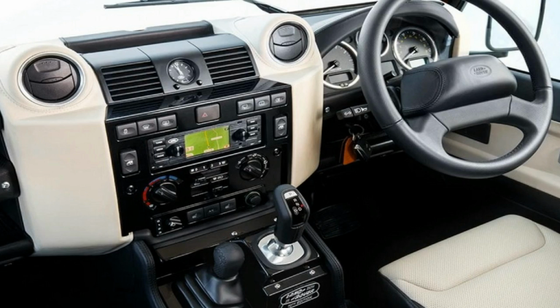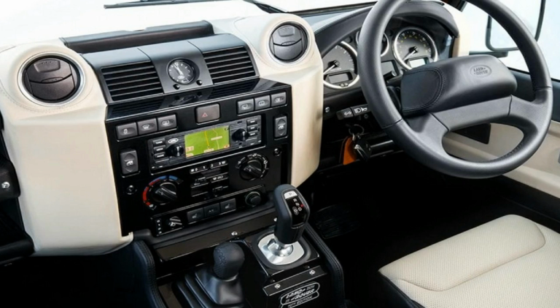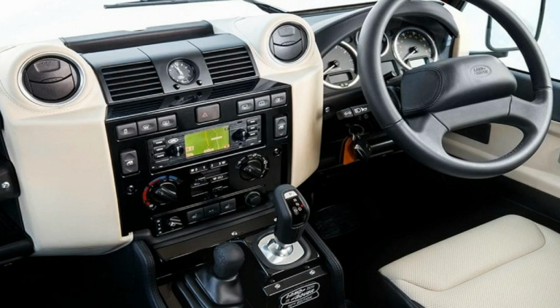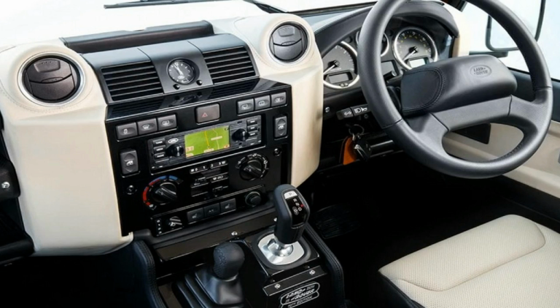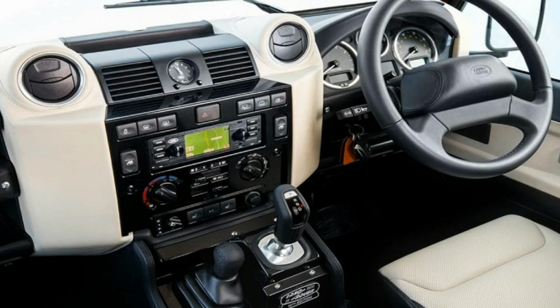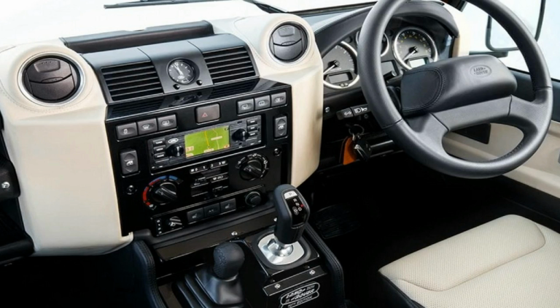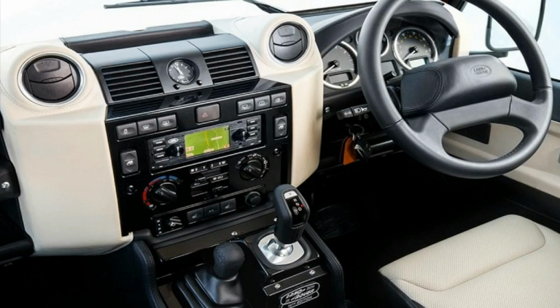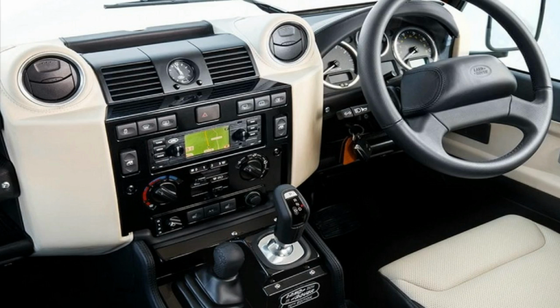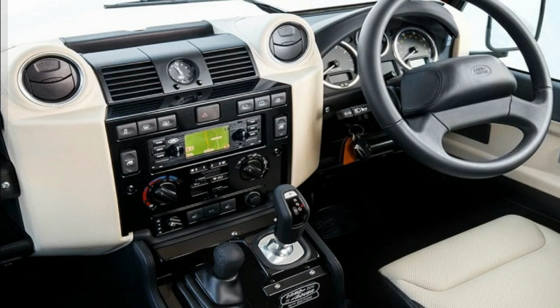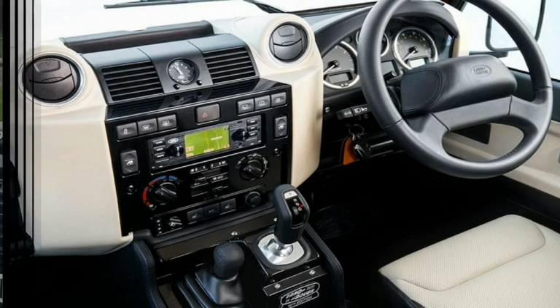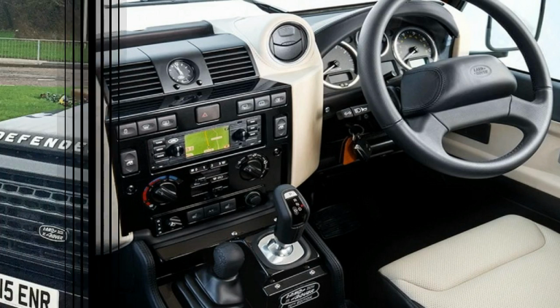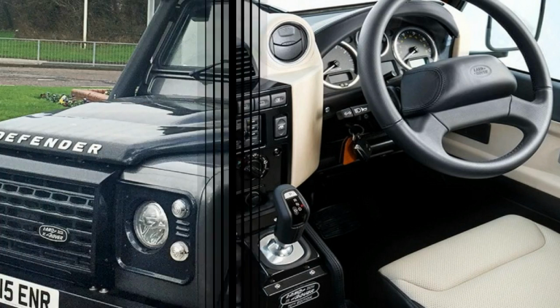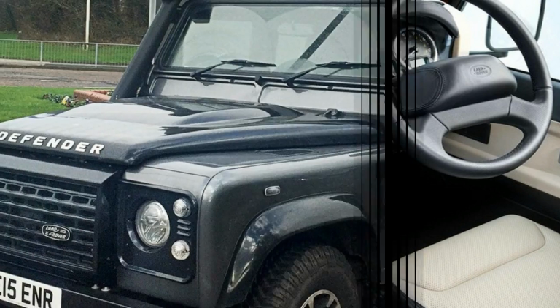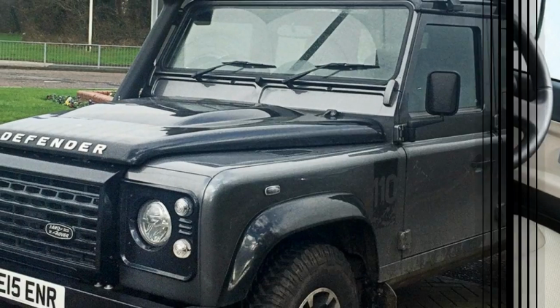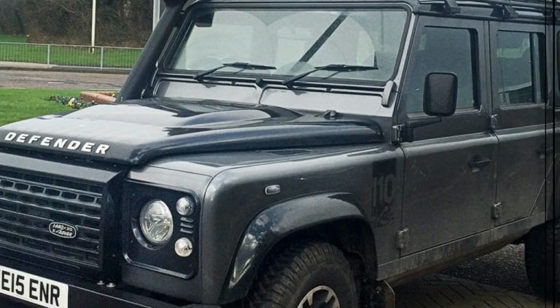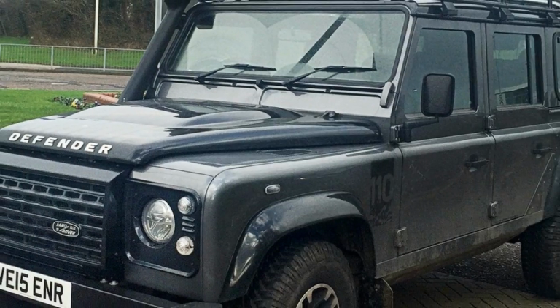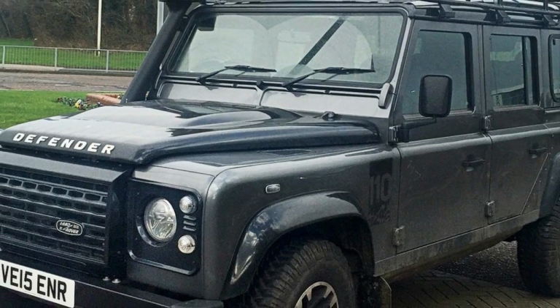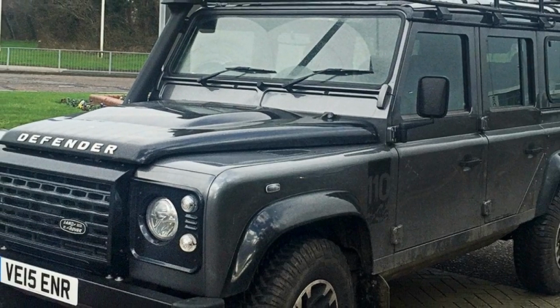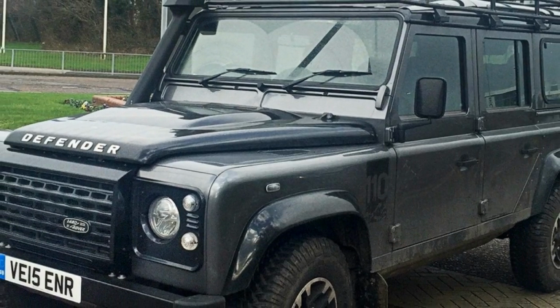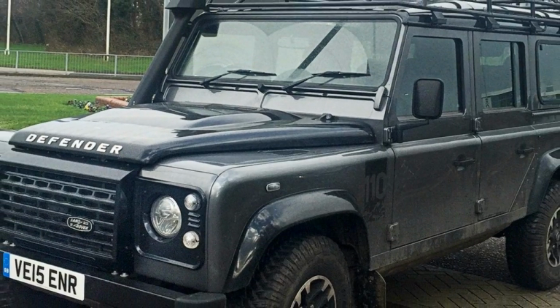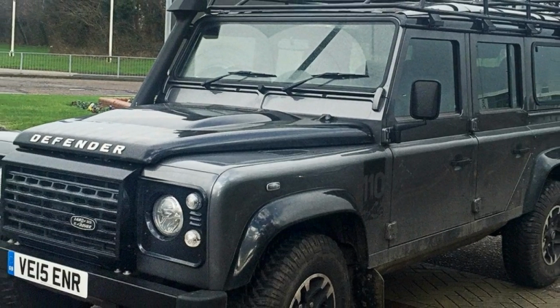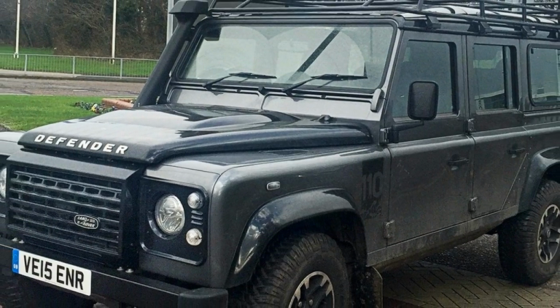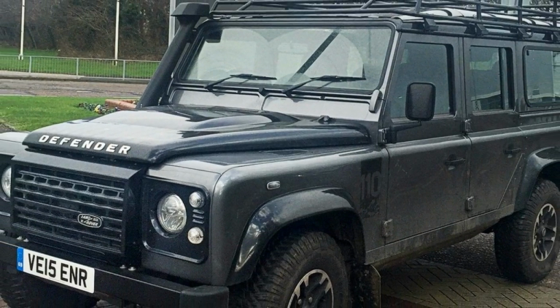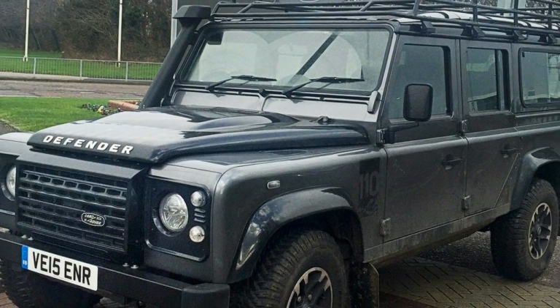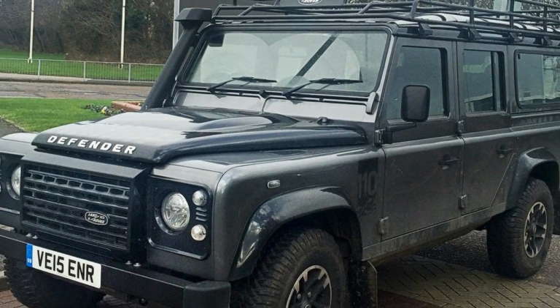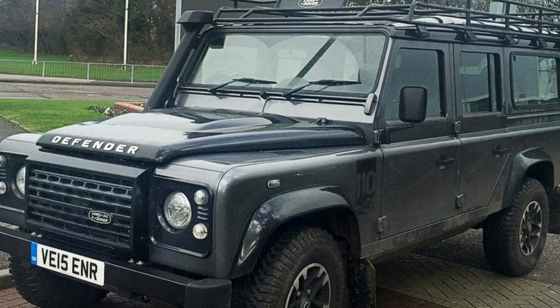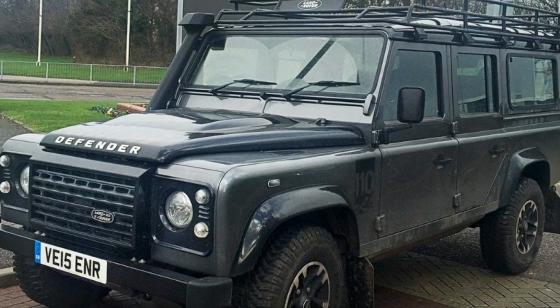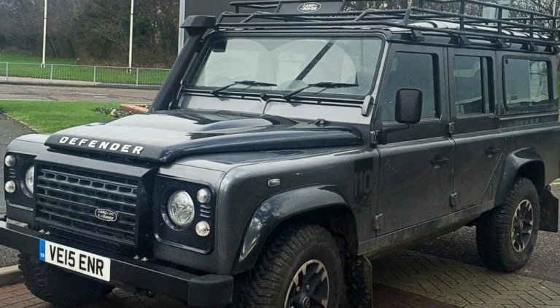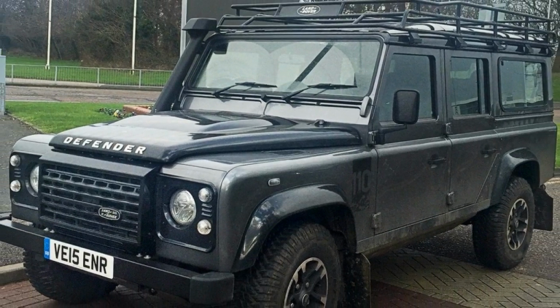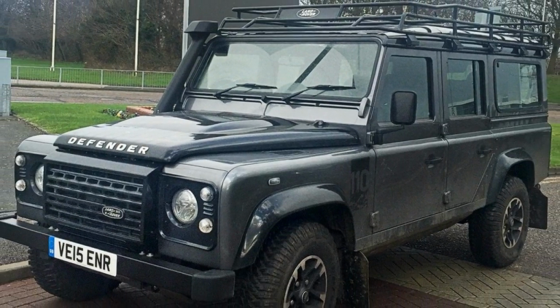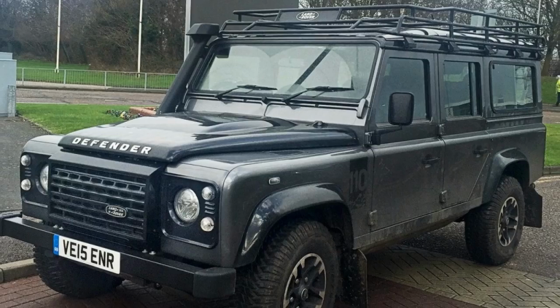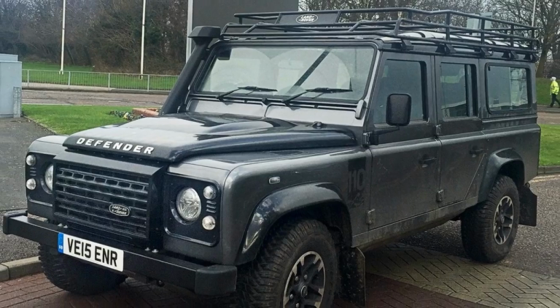A standard Defender delivered 120 bhp and 360 Nm of torque, making this model a beast.